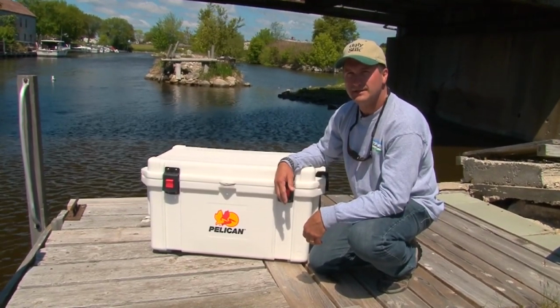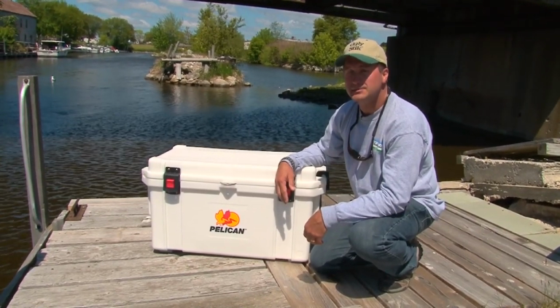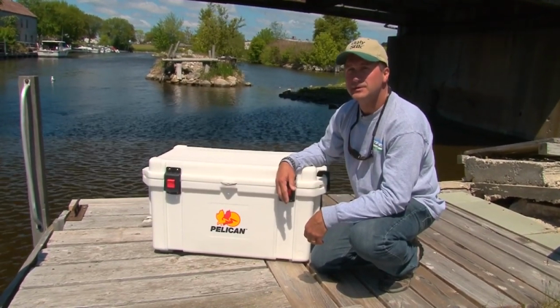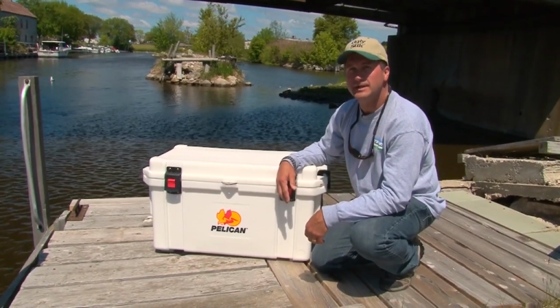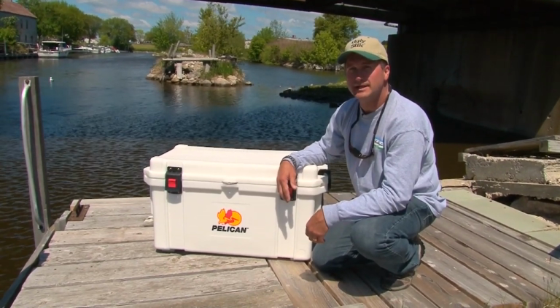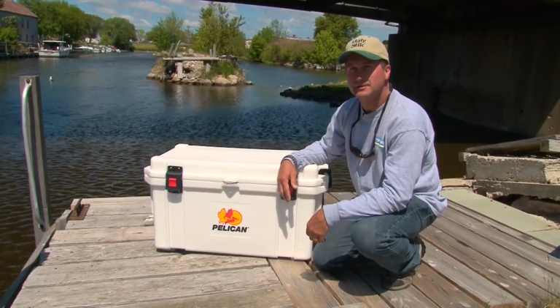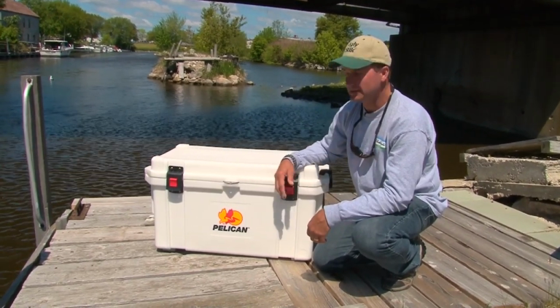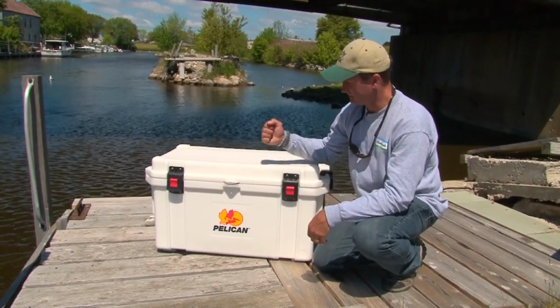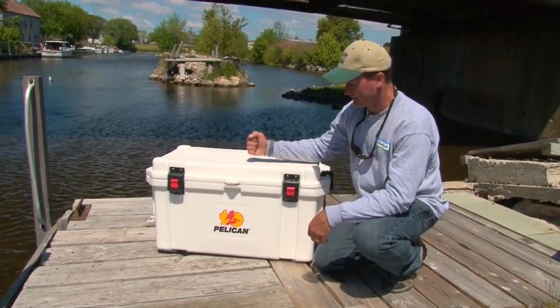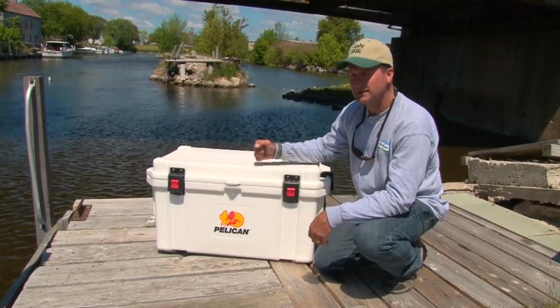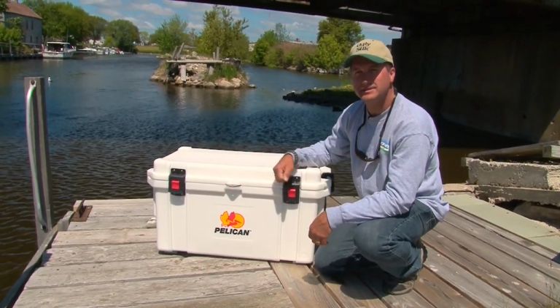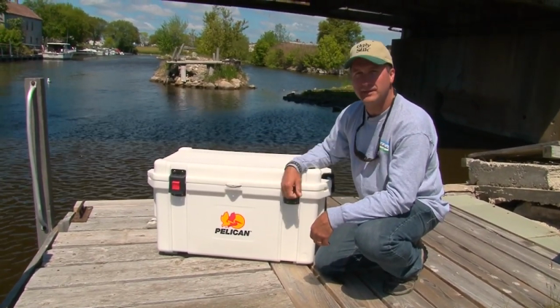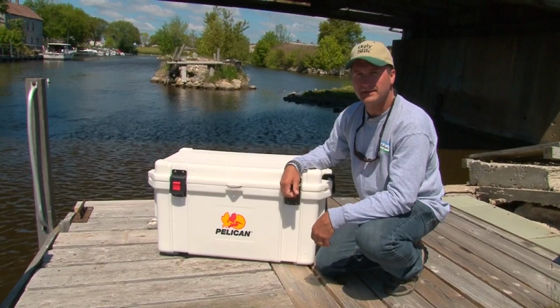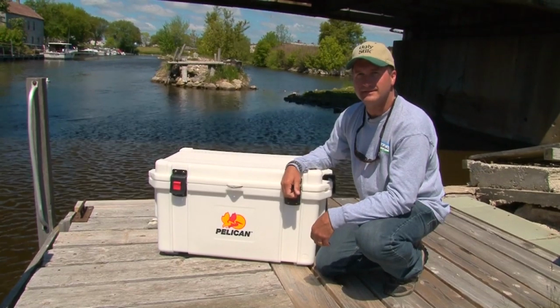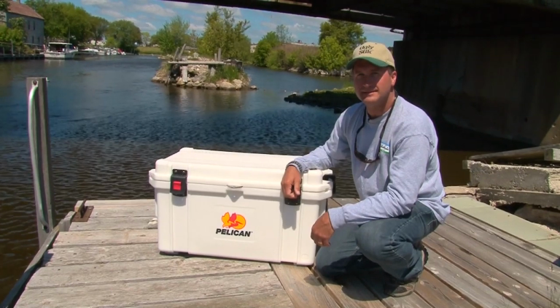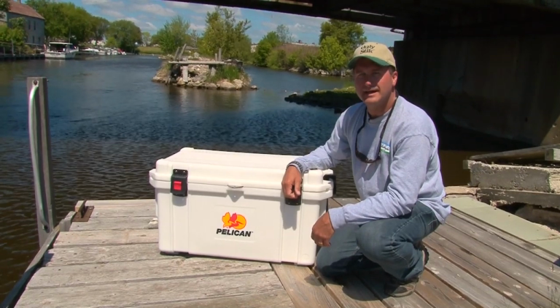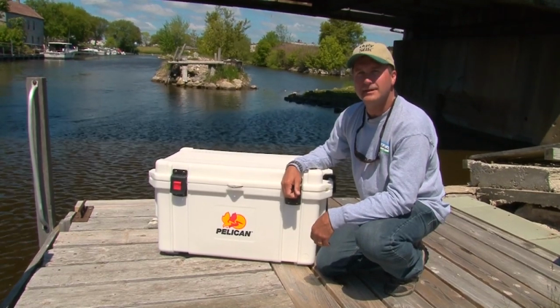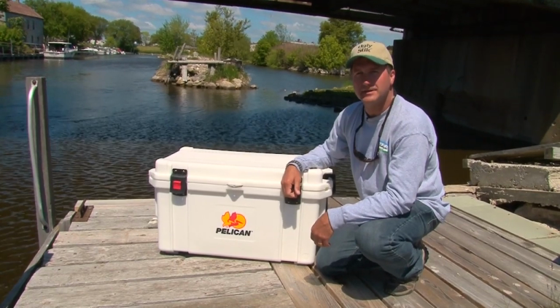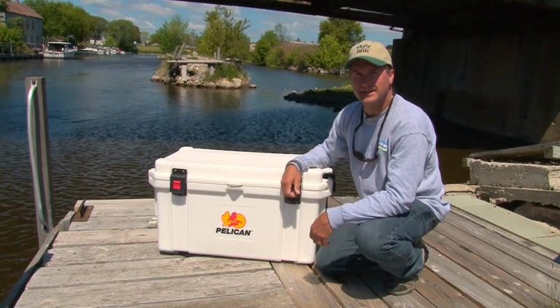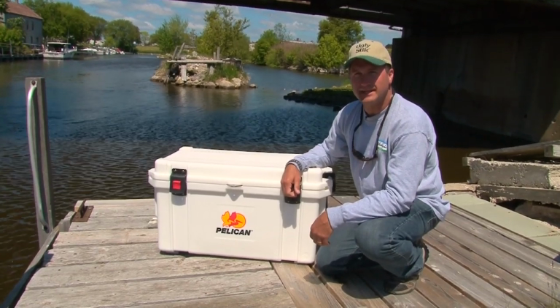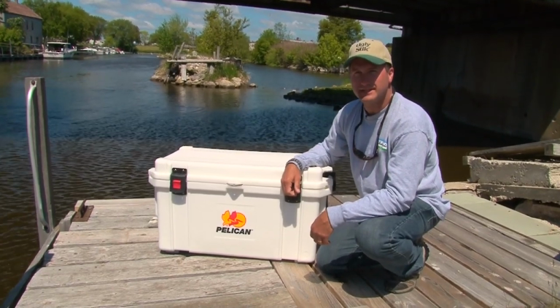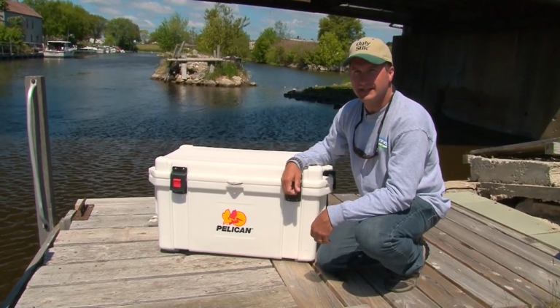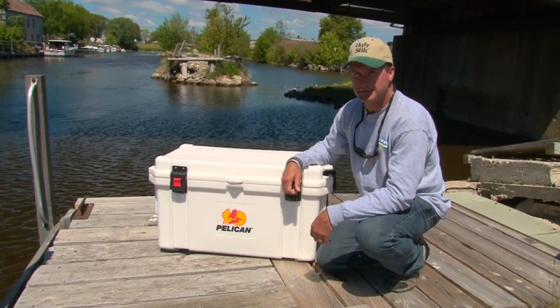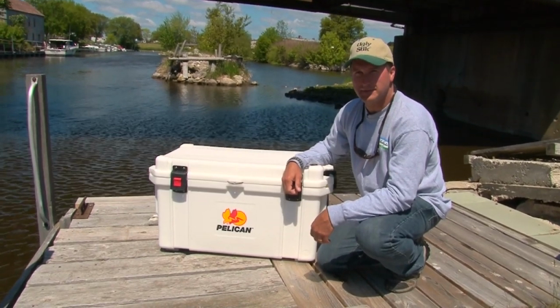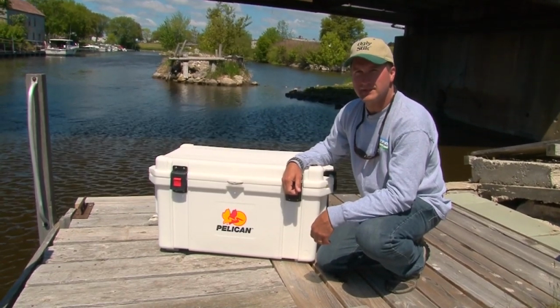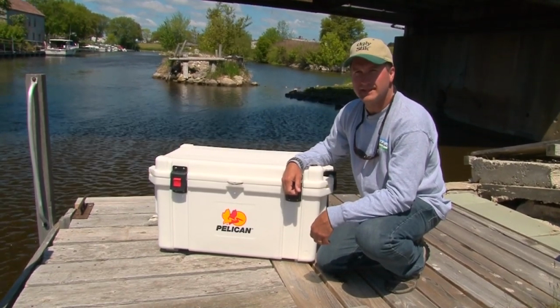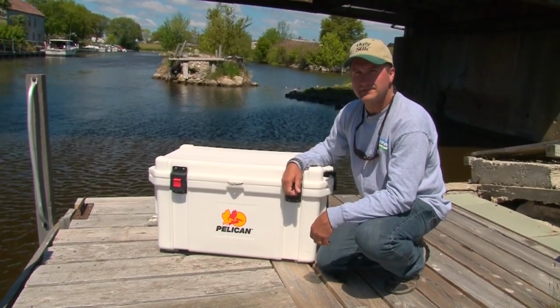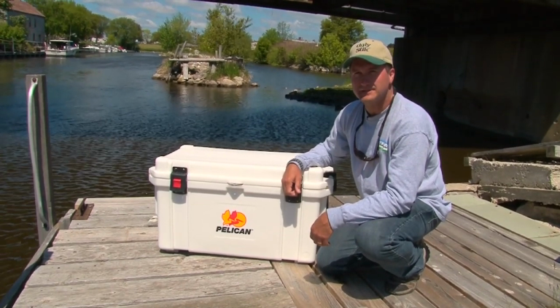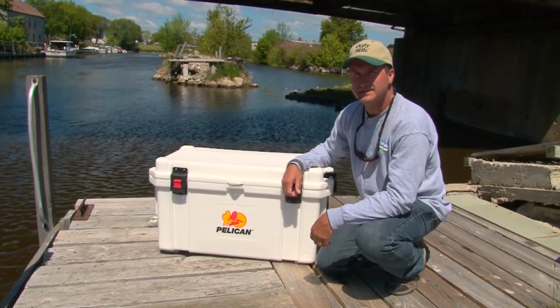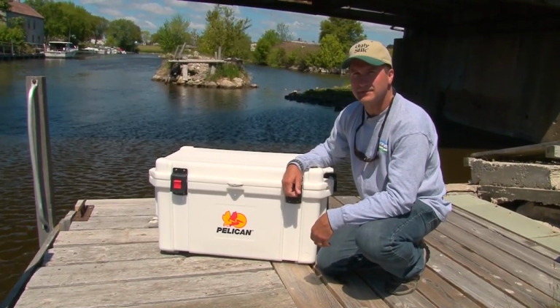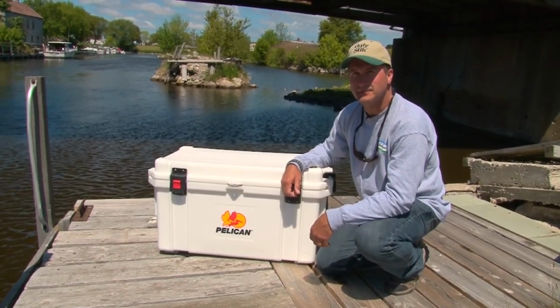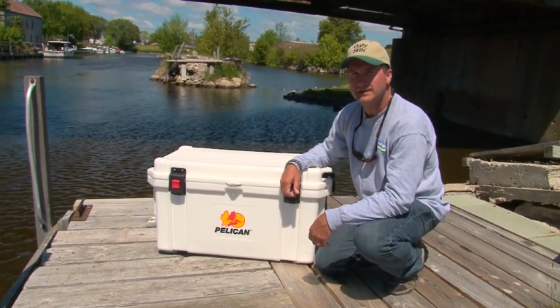So when you need a cooler, look to Pelican. I'm Larry Ledowski and that's your Midwest Outdoors tip of the week.